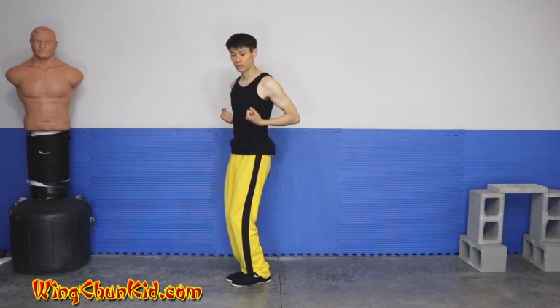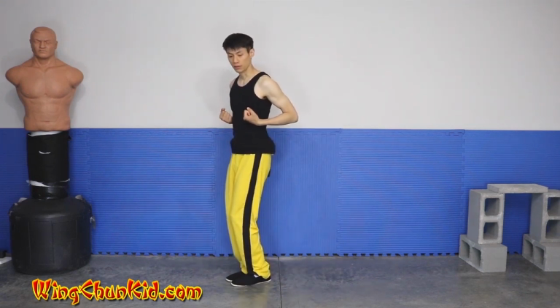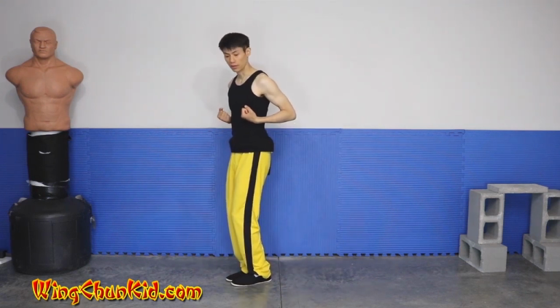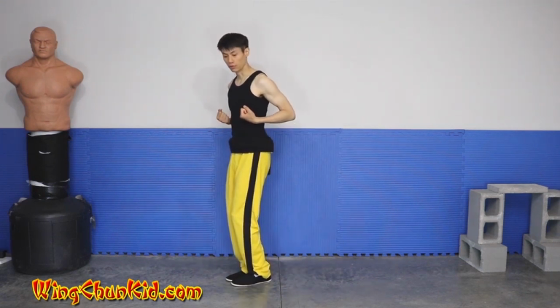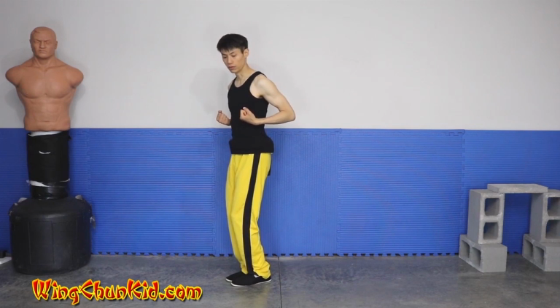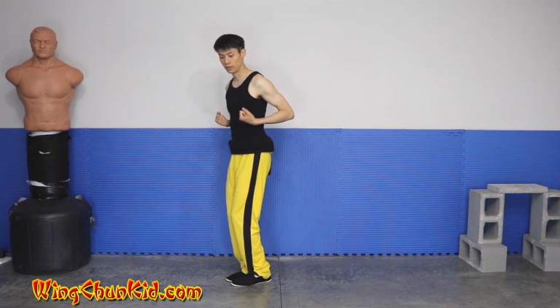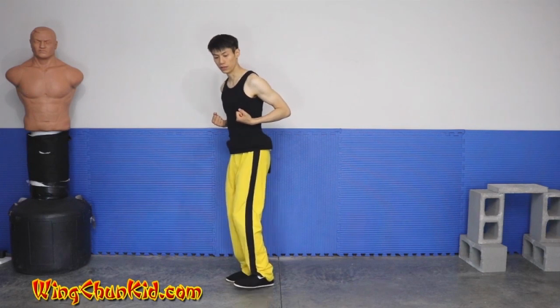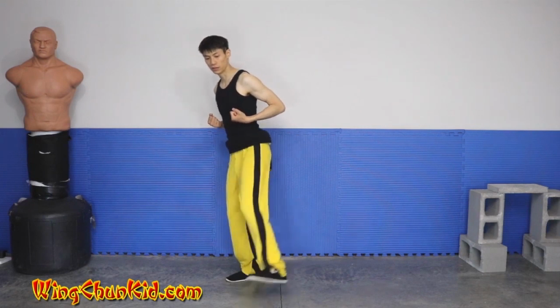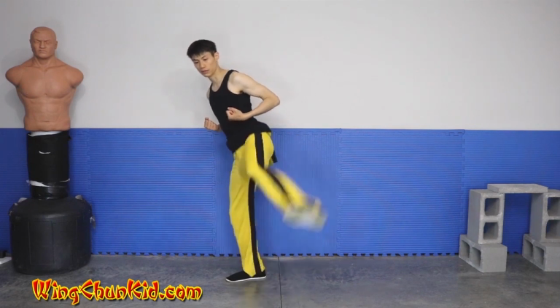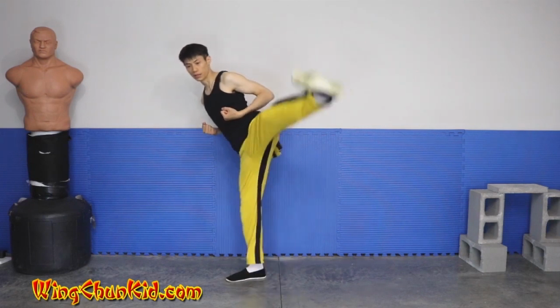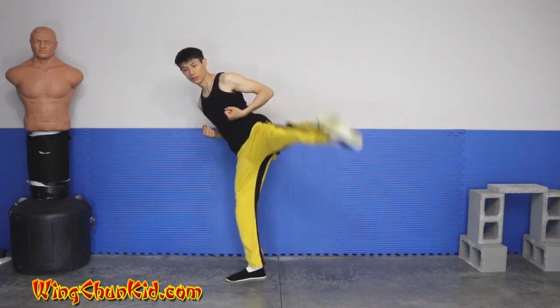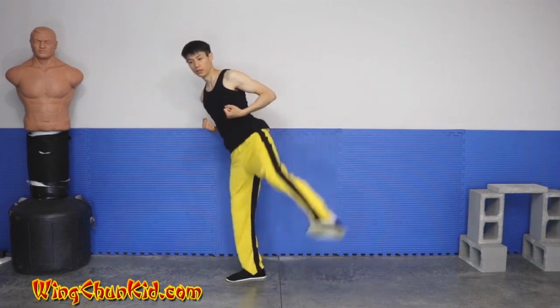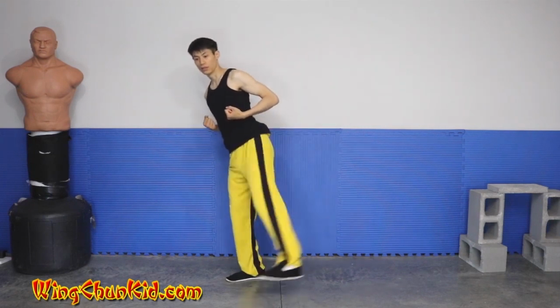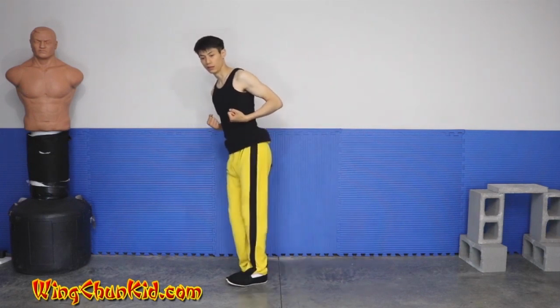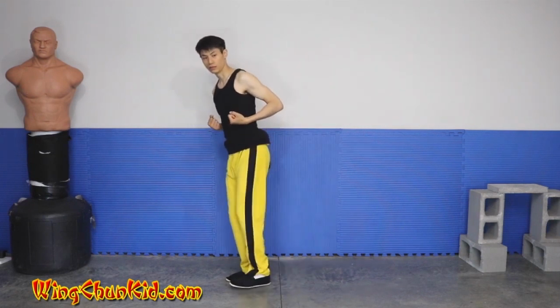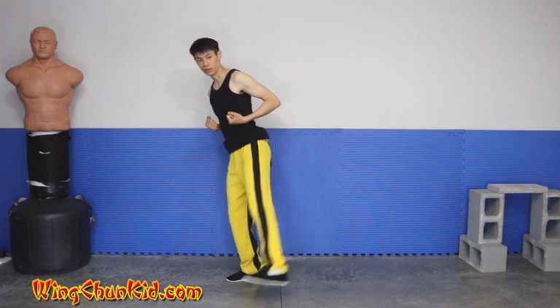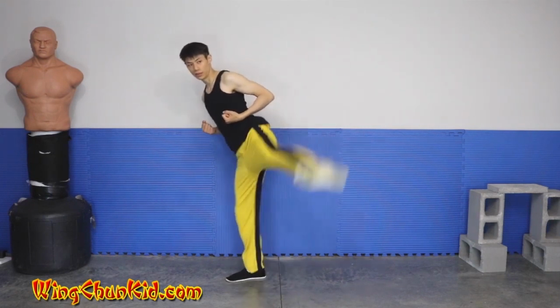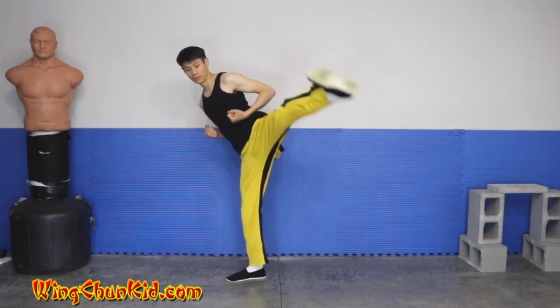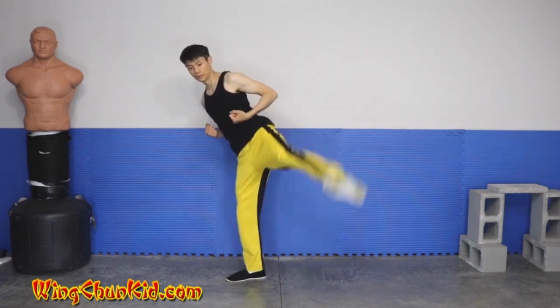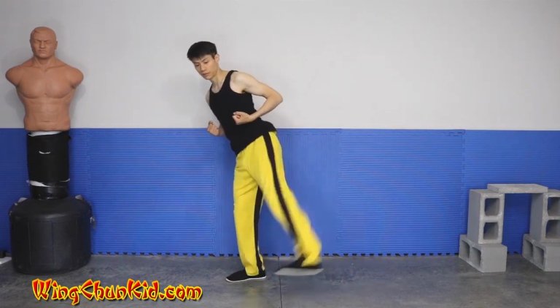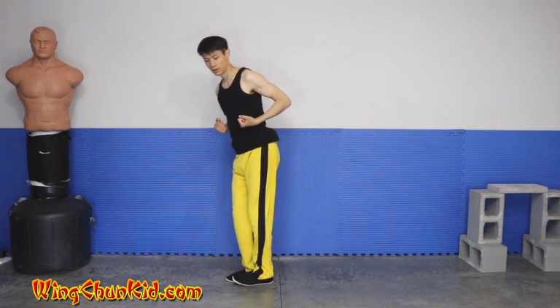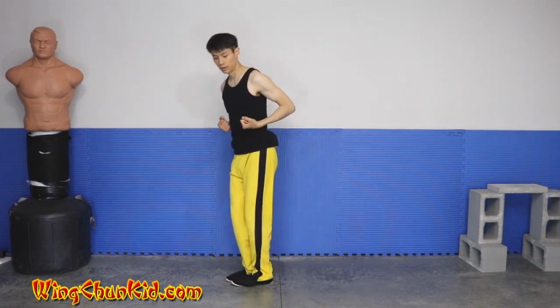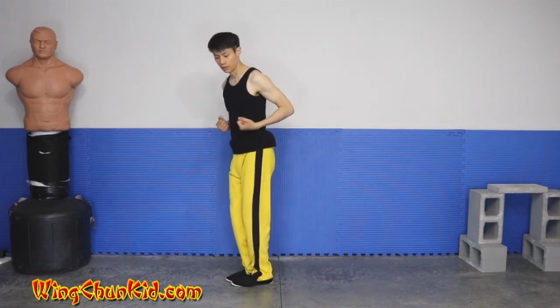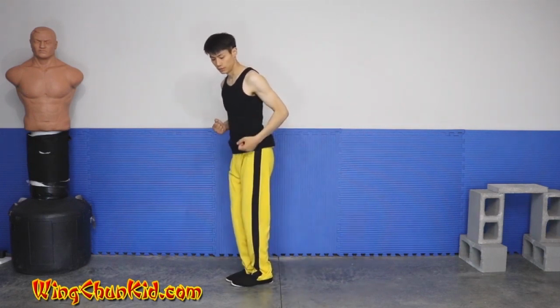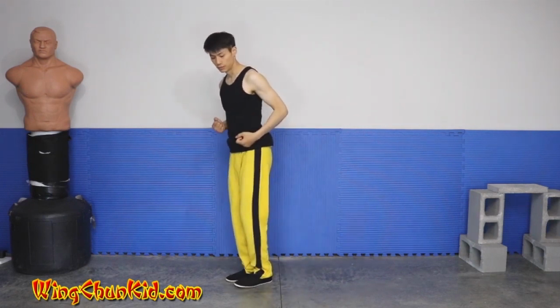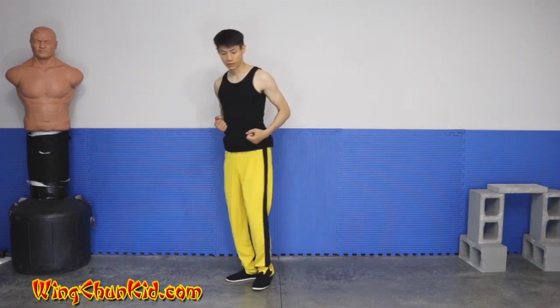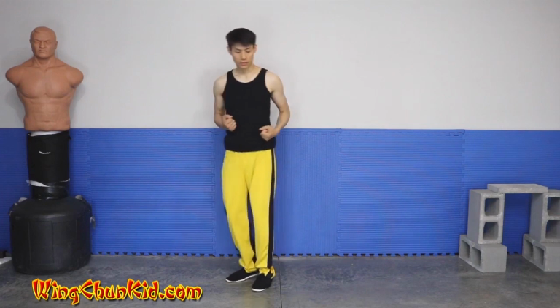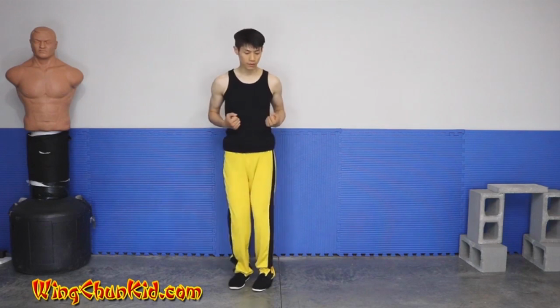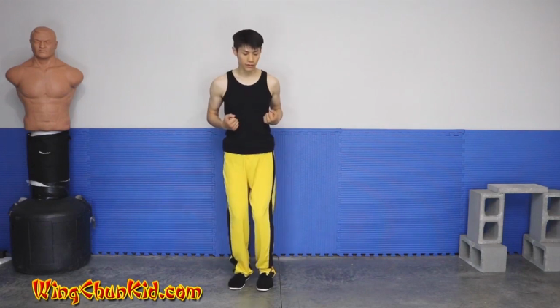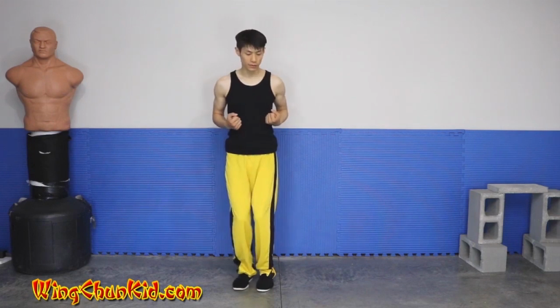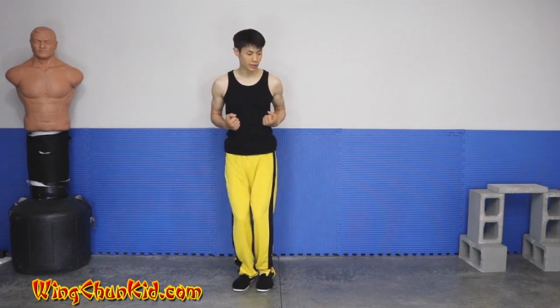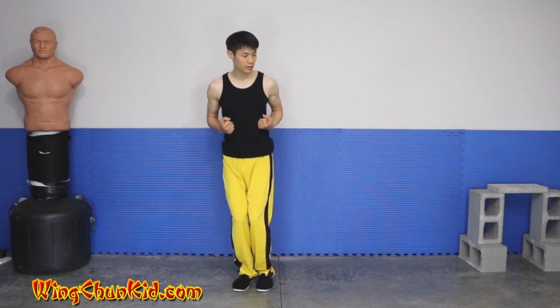So in the form, it's just lifting it up diagonally straight up like that. From this angle.